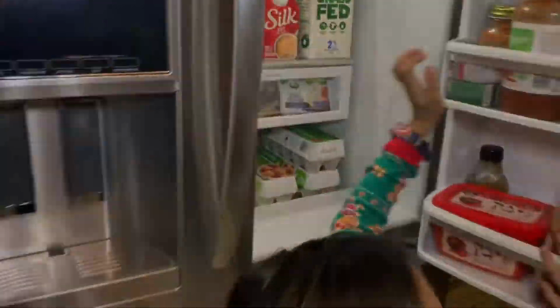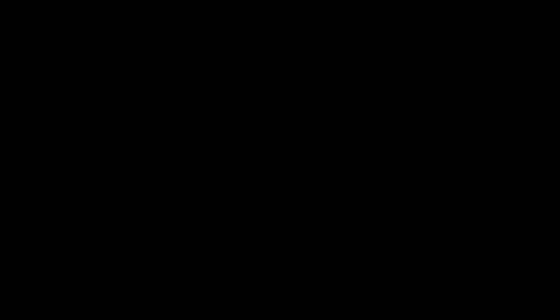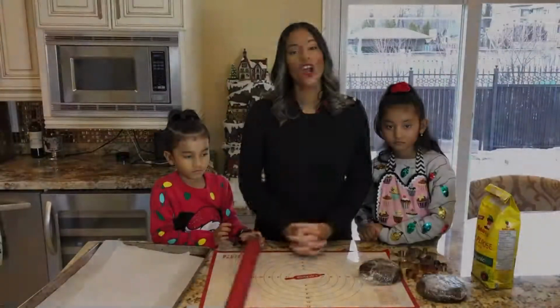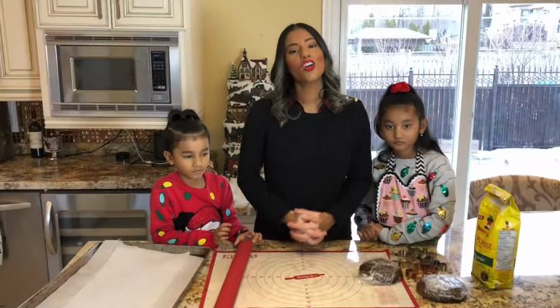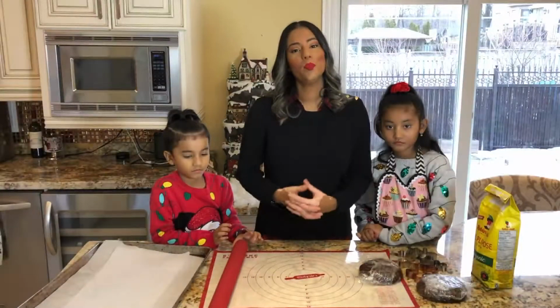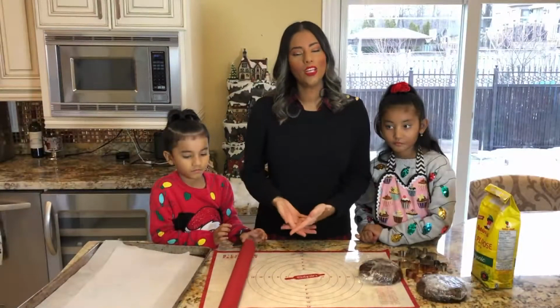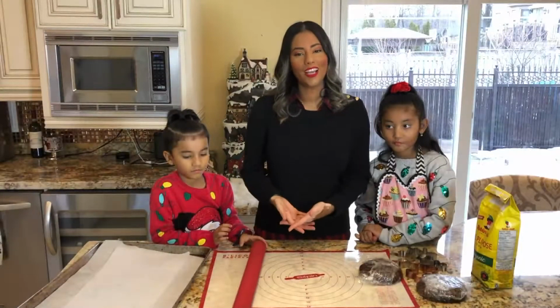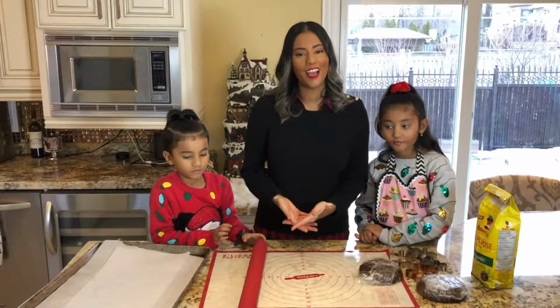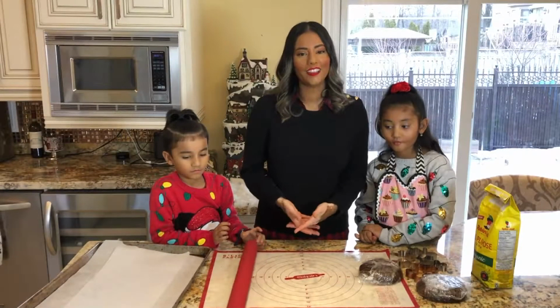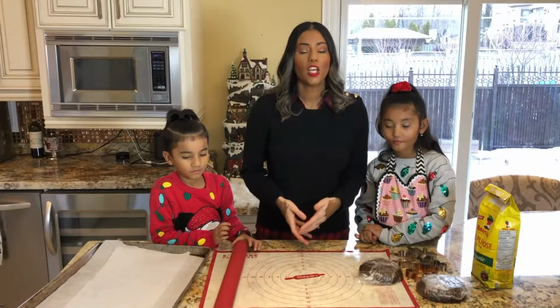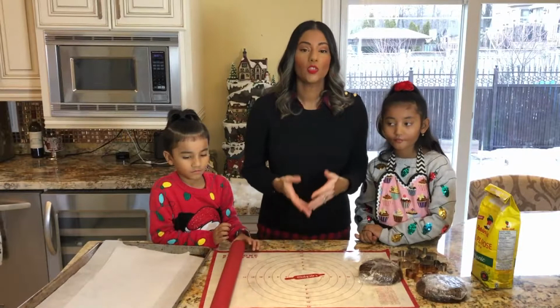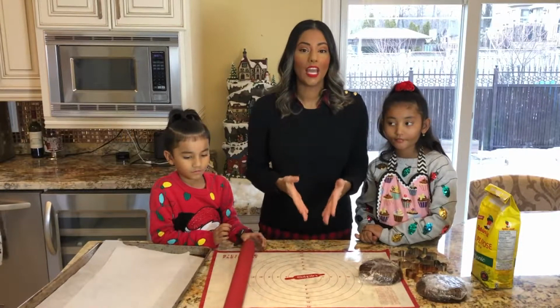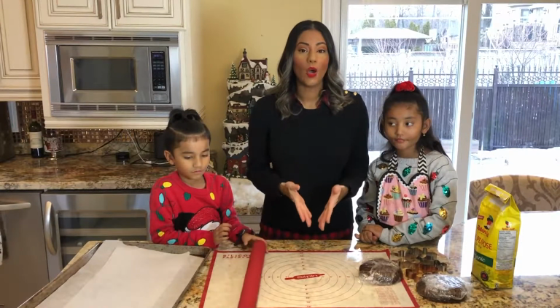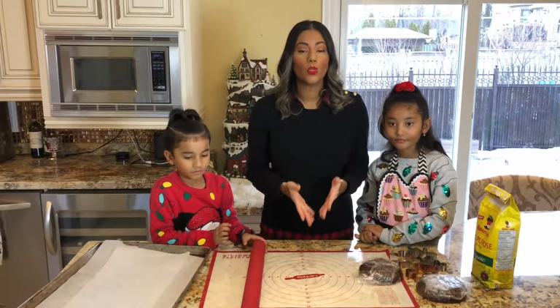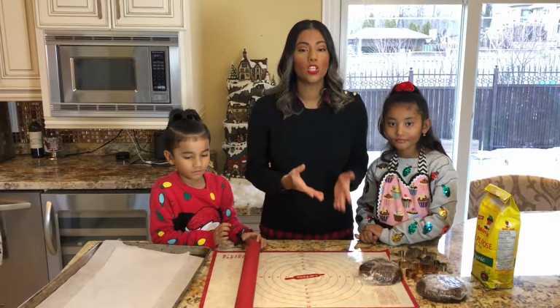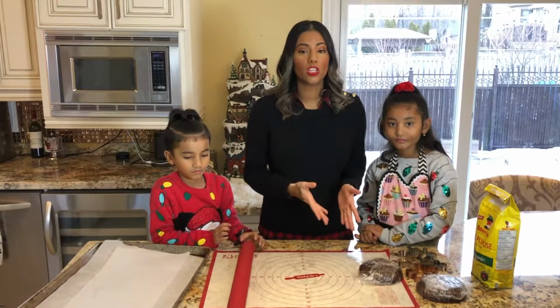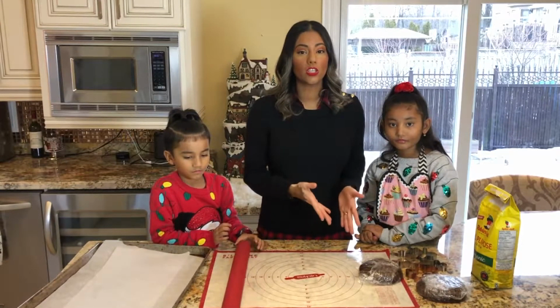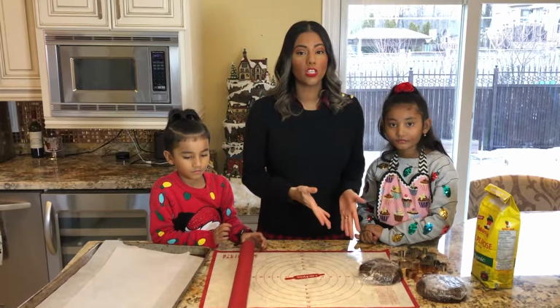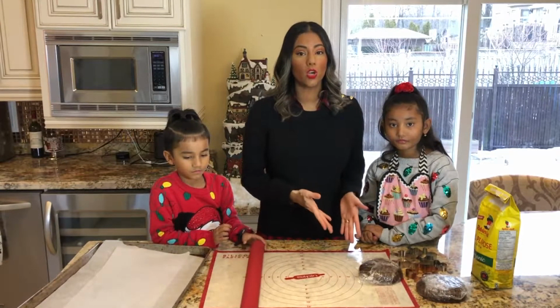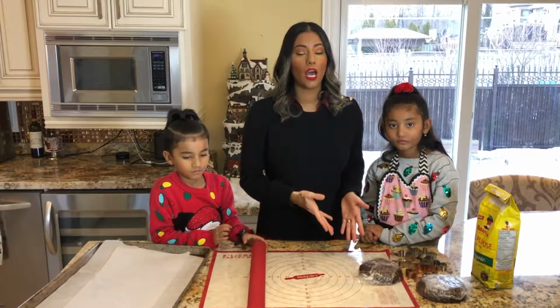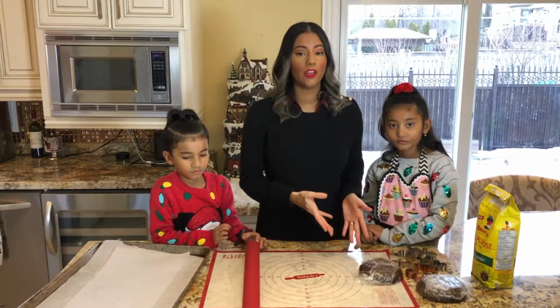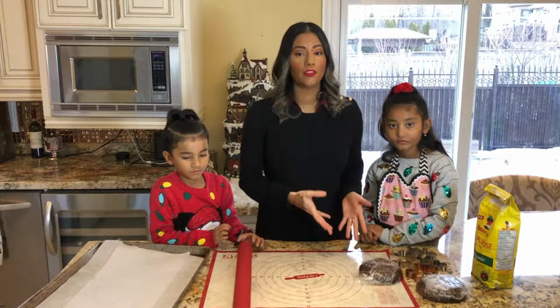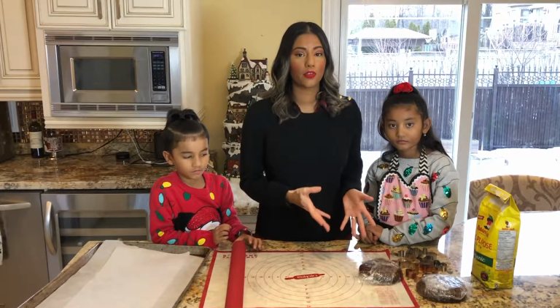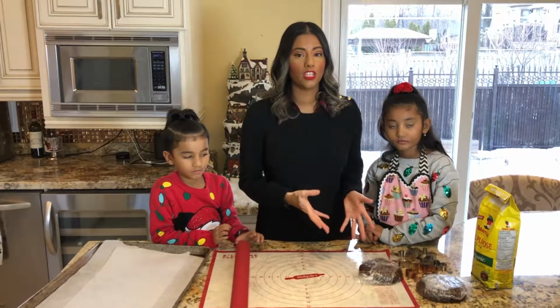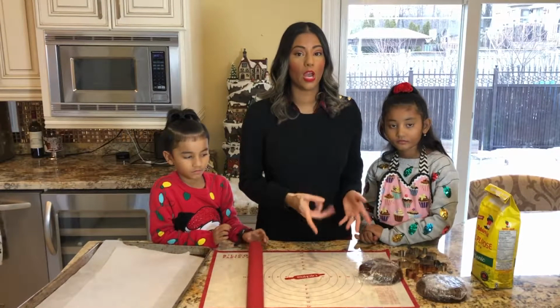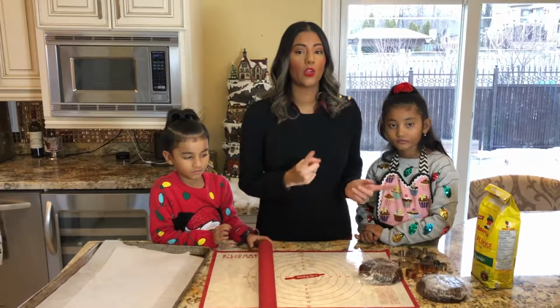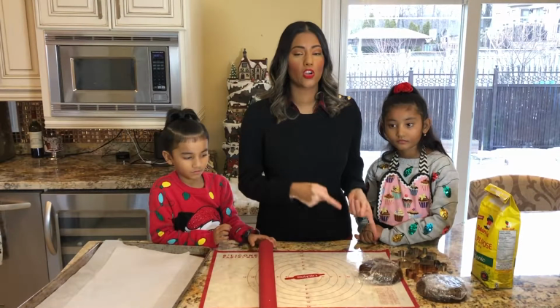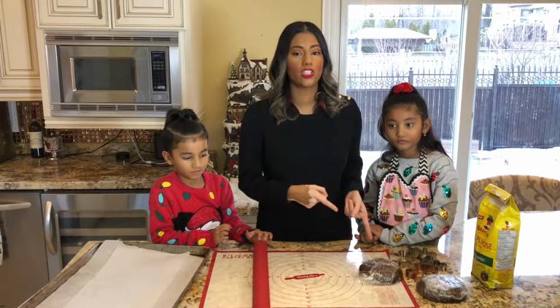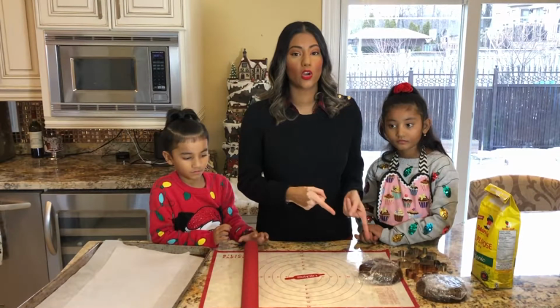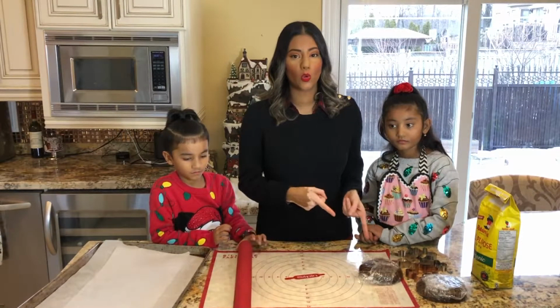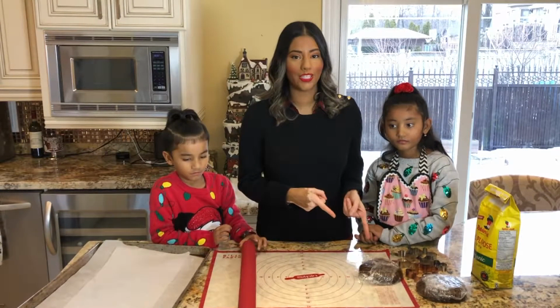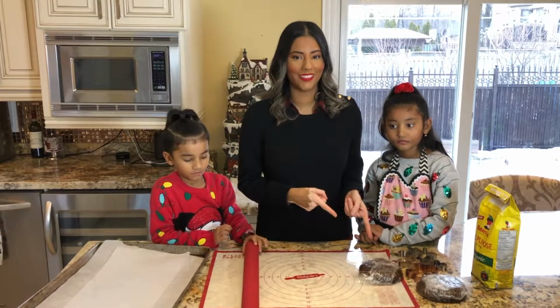Good morning guys! We took the cookie dough out of the fridge and we are going to start rolling it.